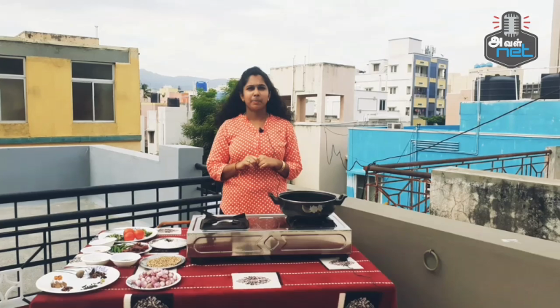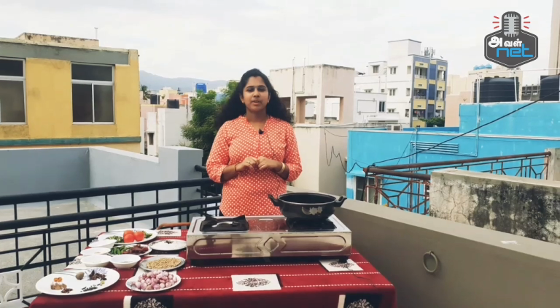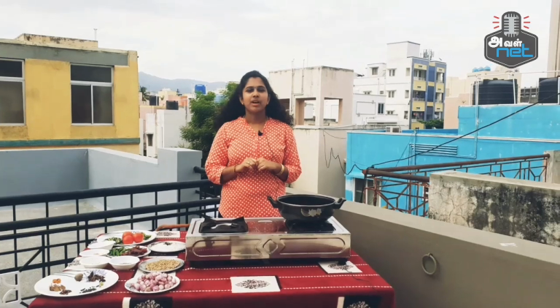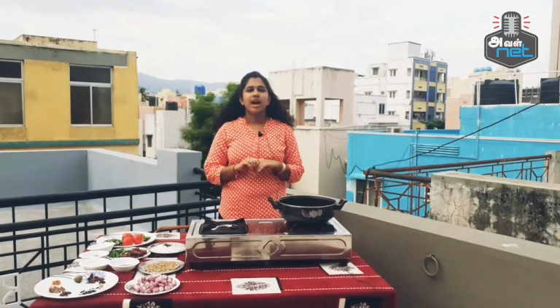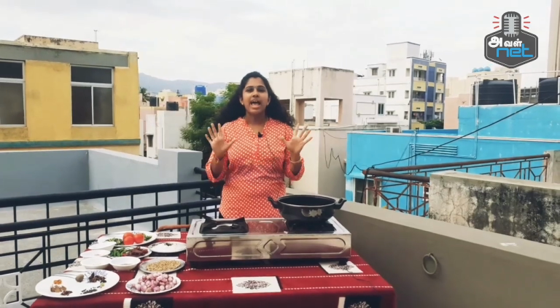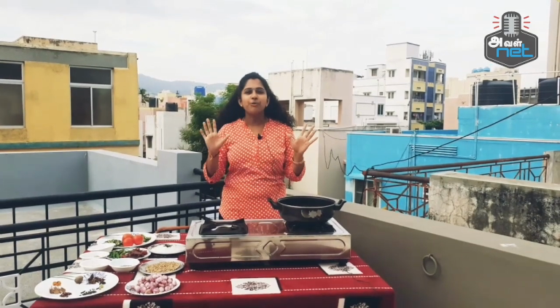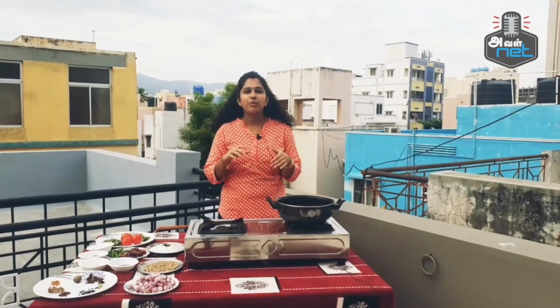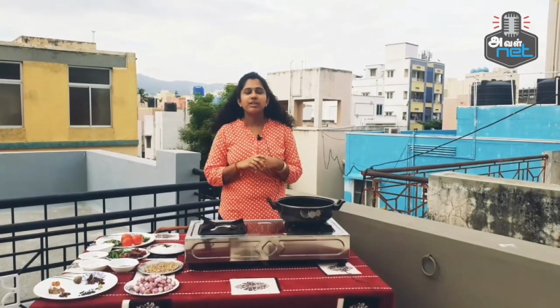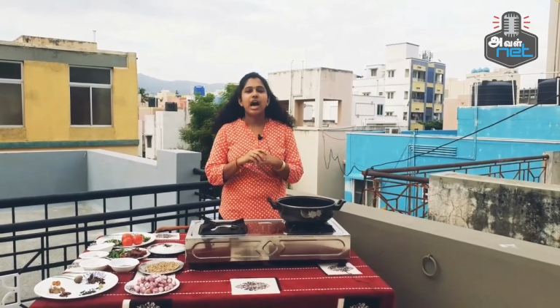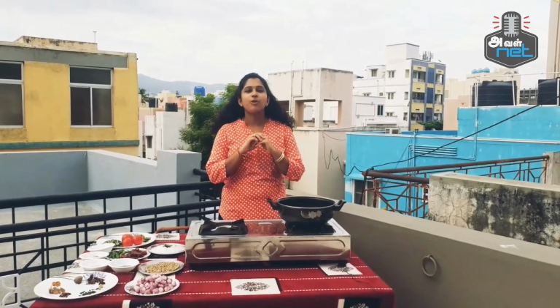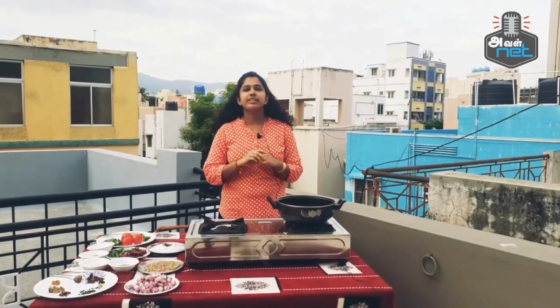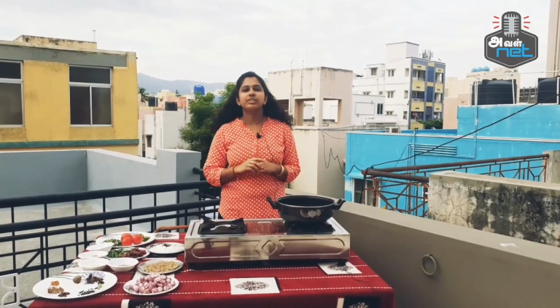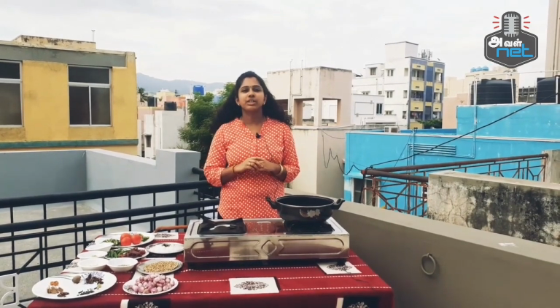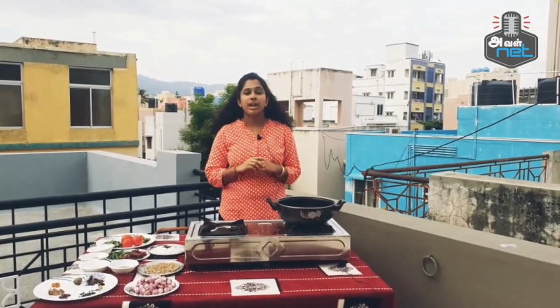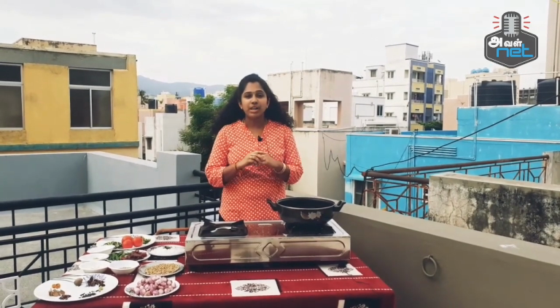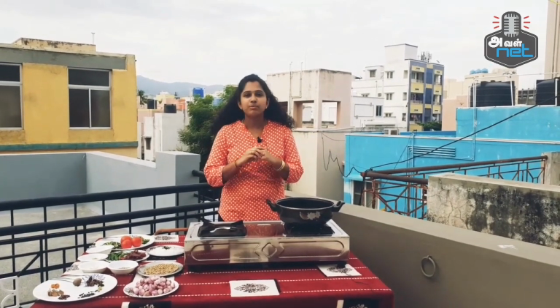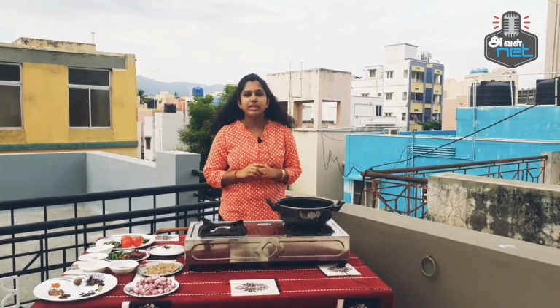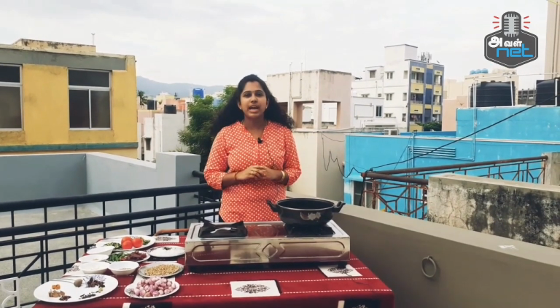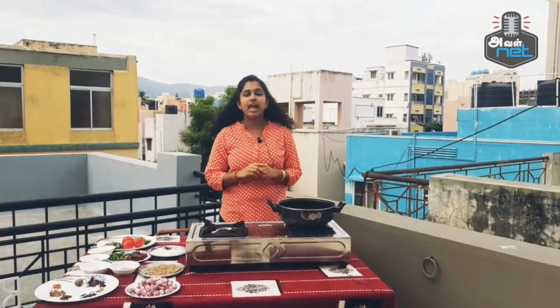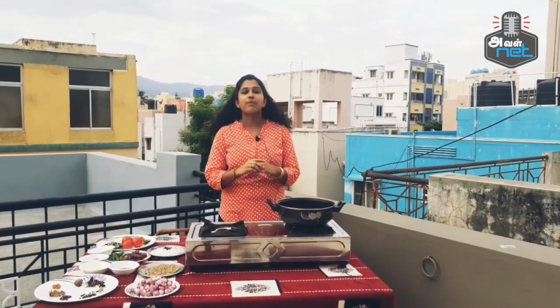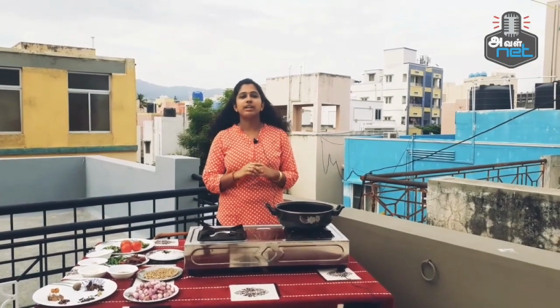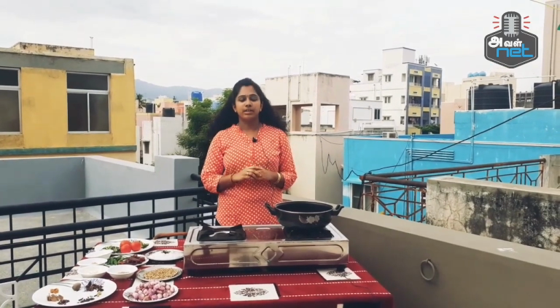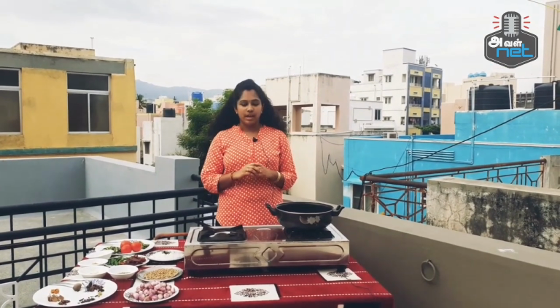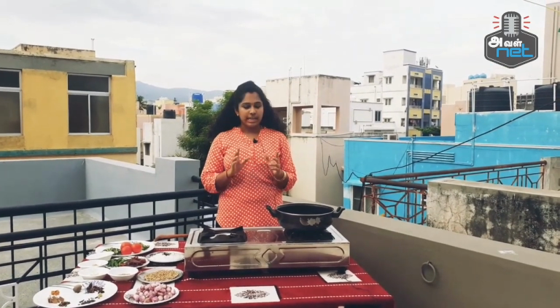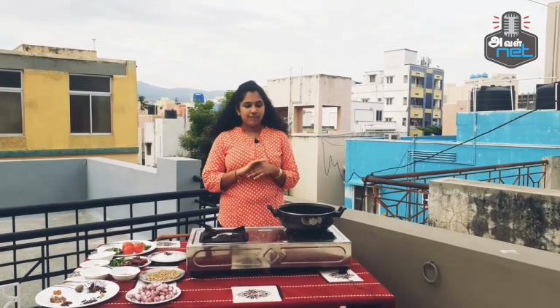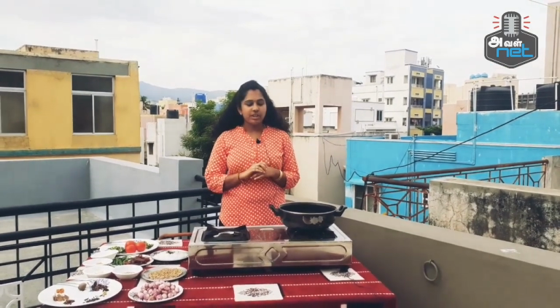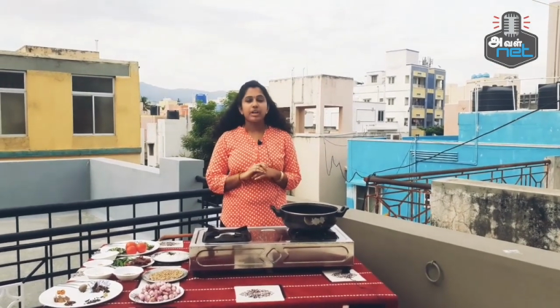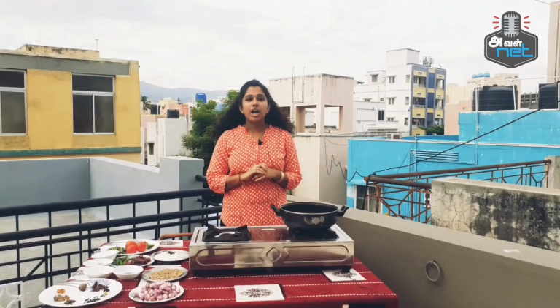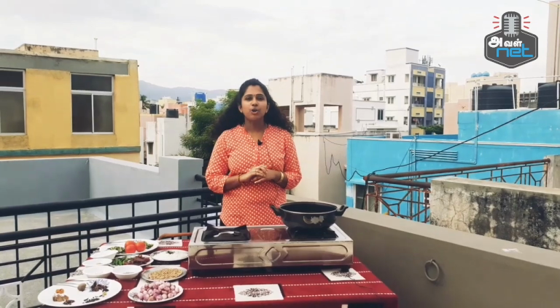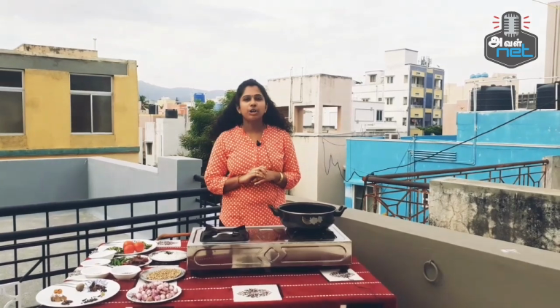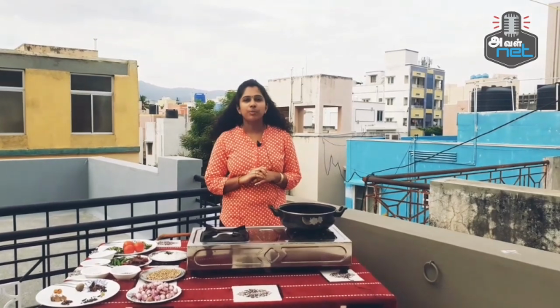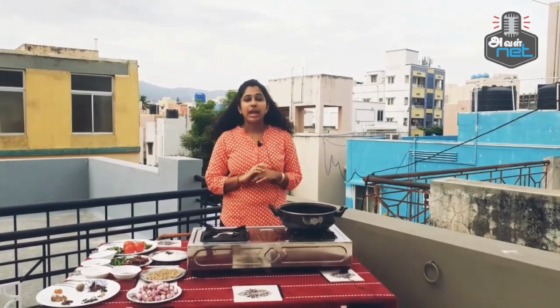Hello everyone, my name is Nathakrishna and welcome to my channel, OwlNight. Now, let's talk about Nathu Koli Kulambu.